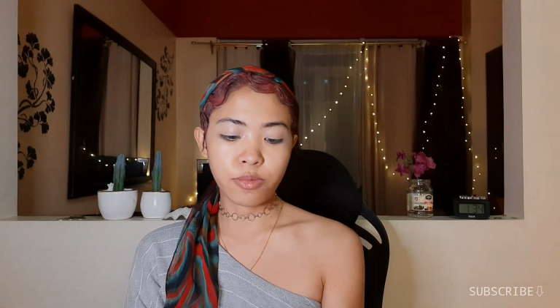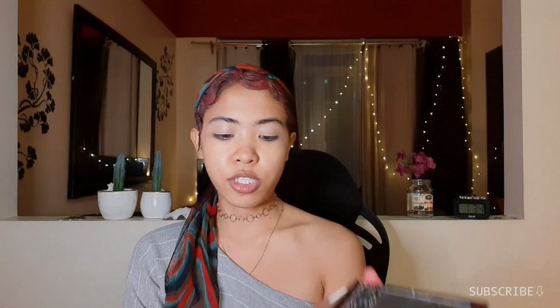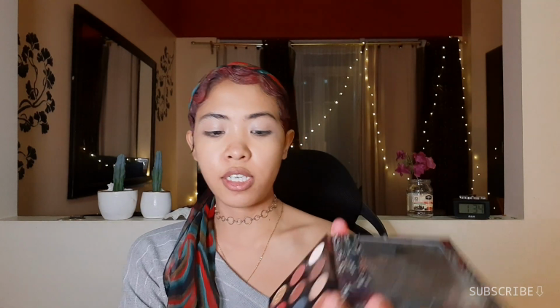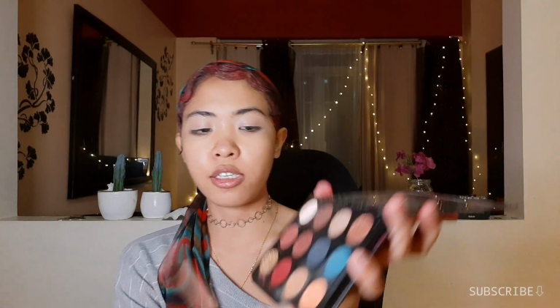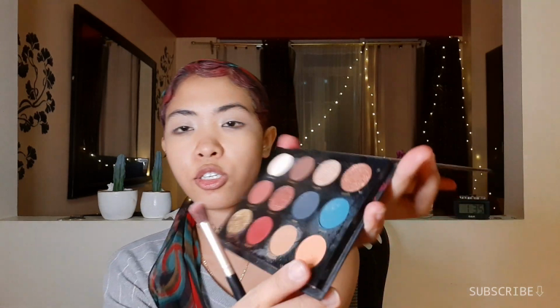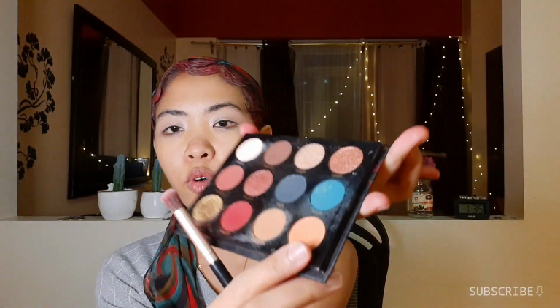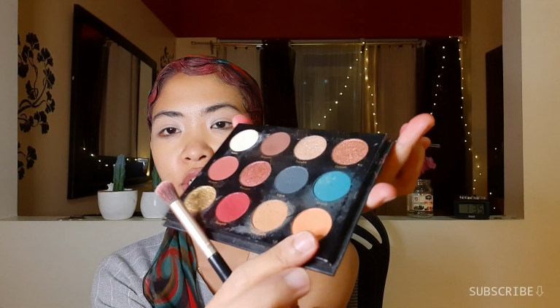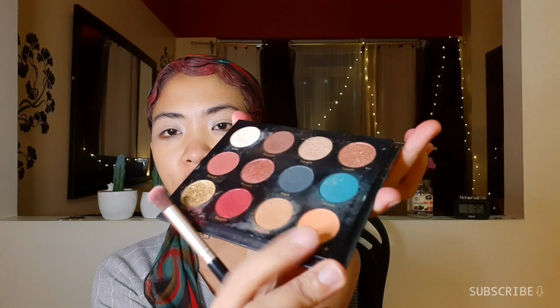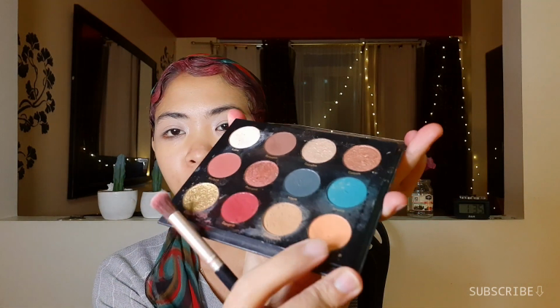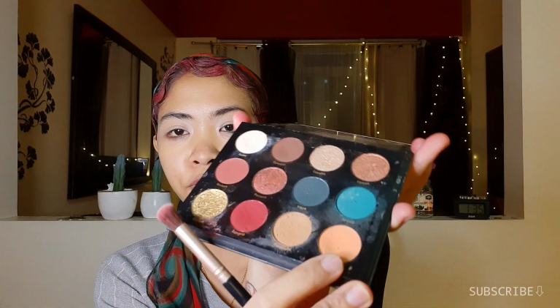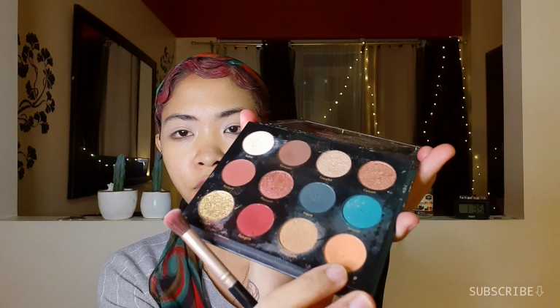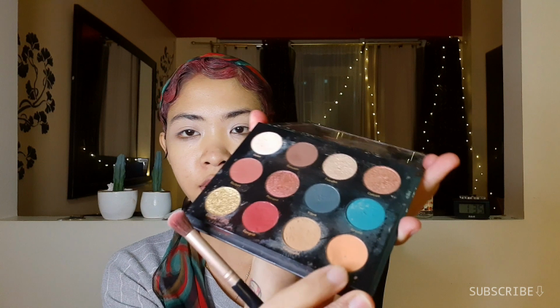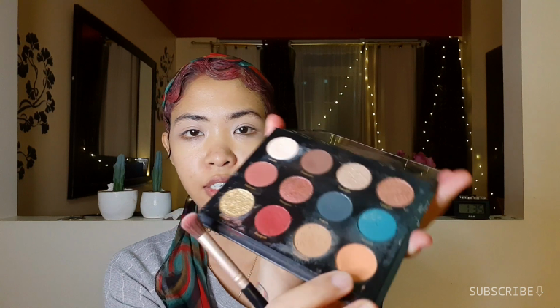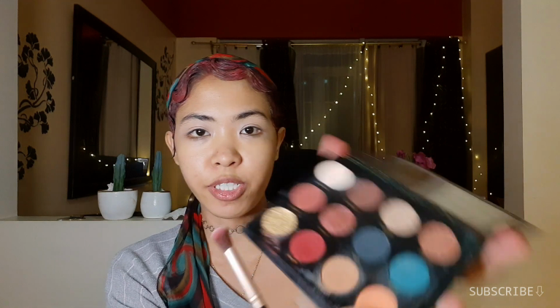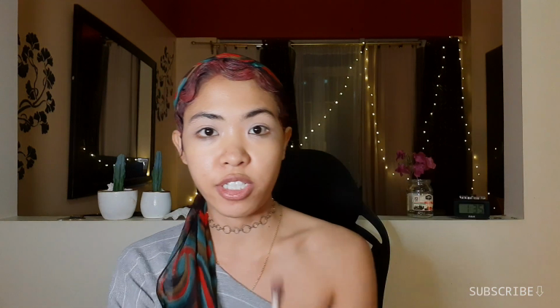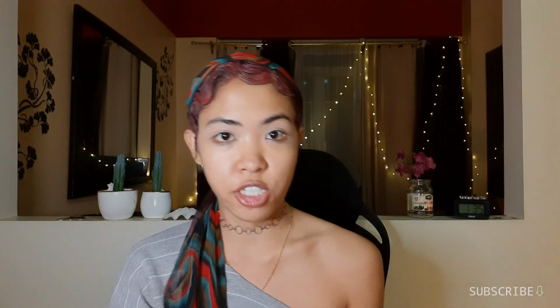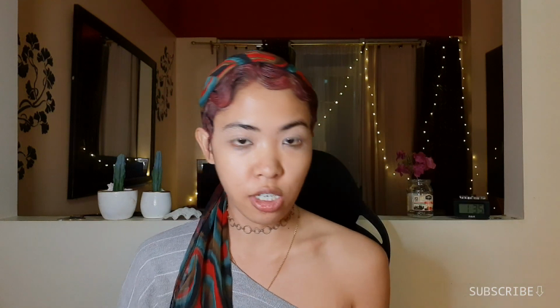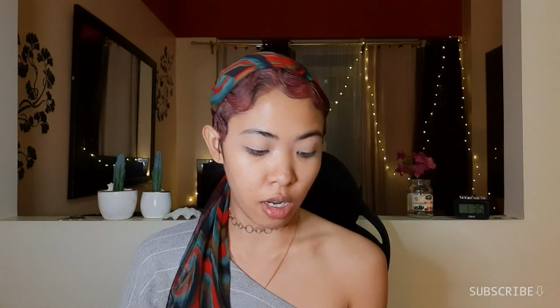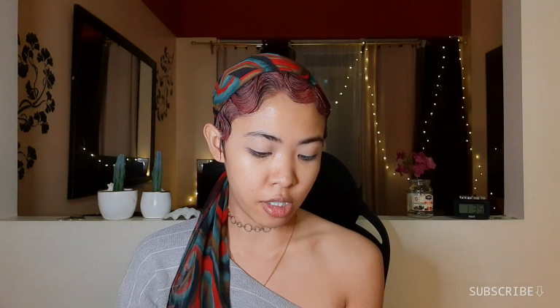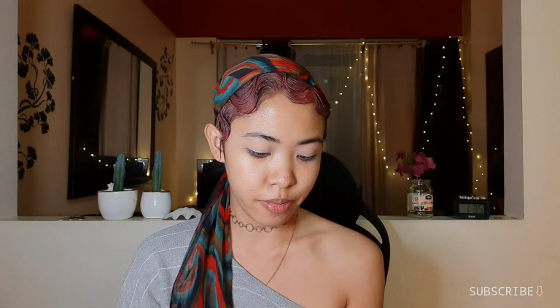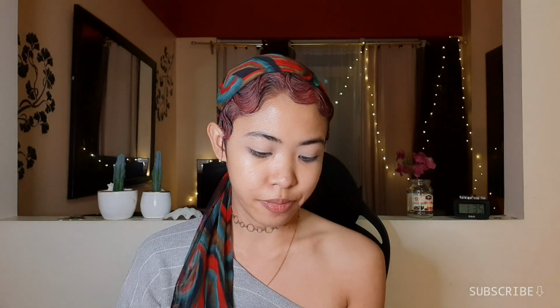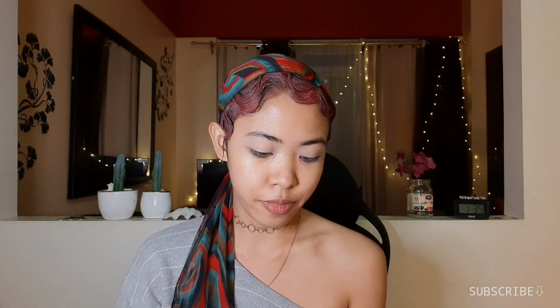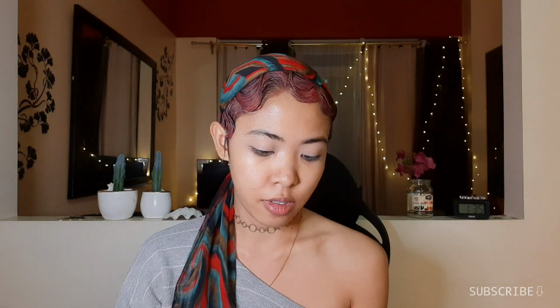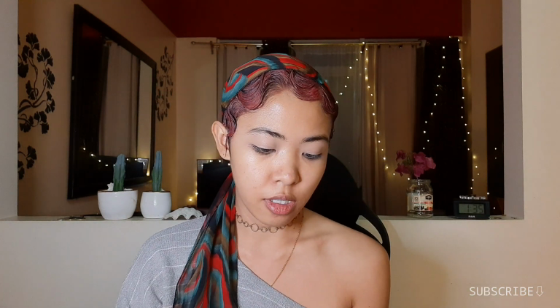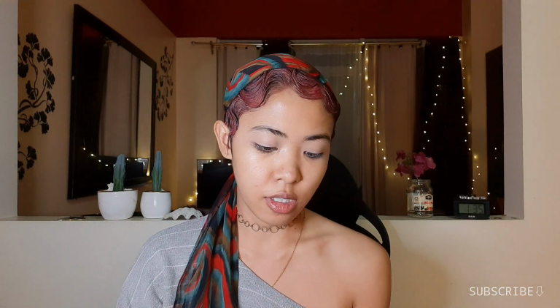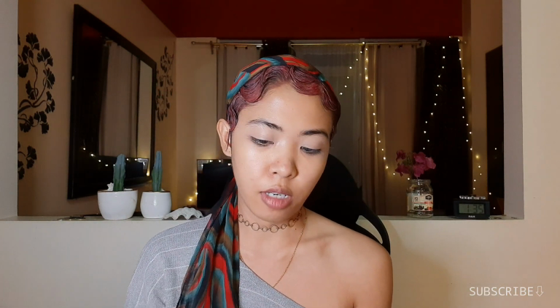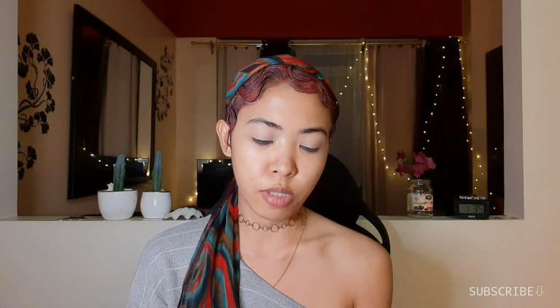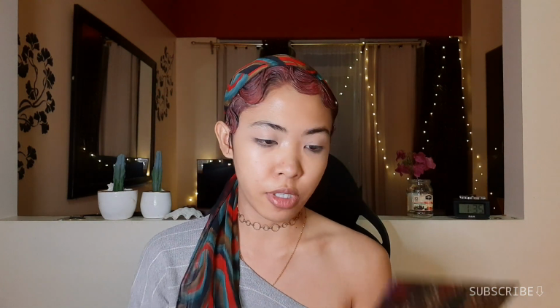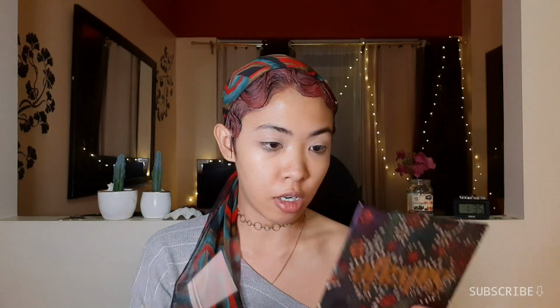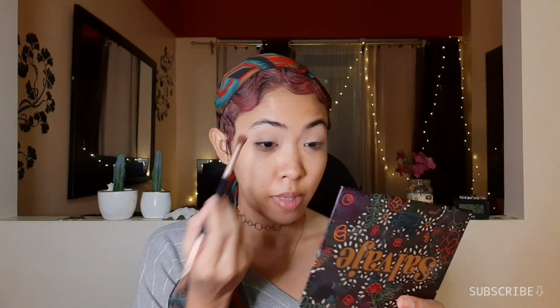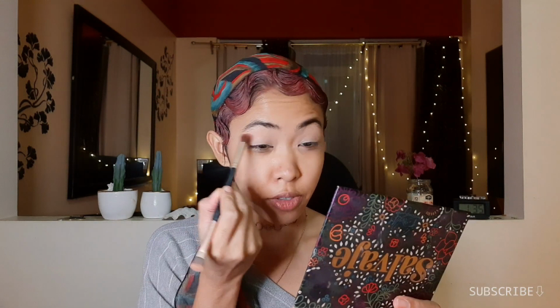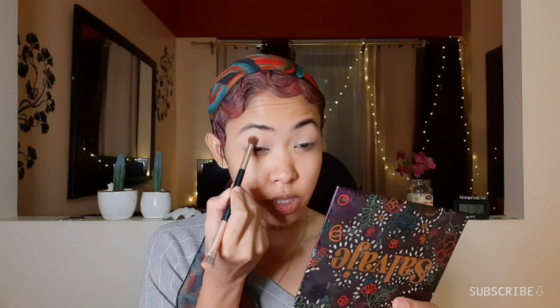So I'm just taking this orange shadow first as my transition color, and I'm going to put that on my crease.